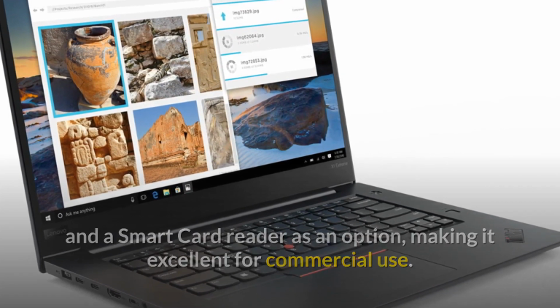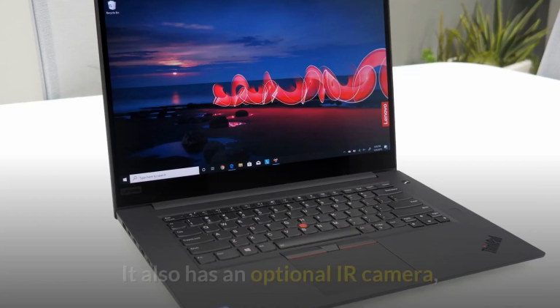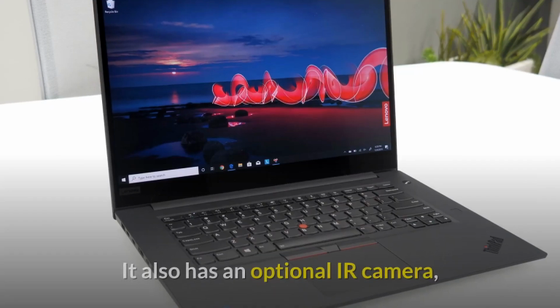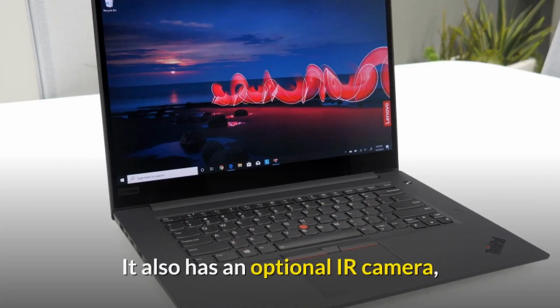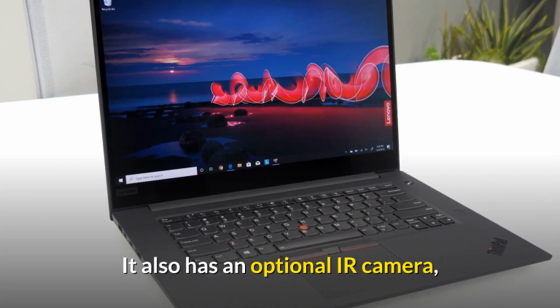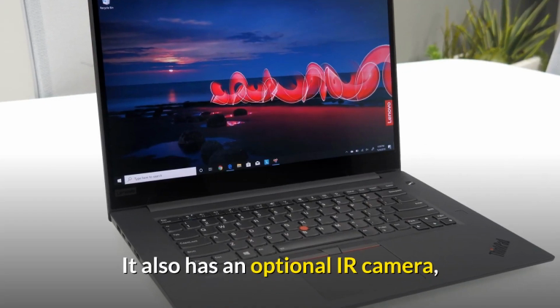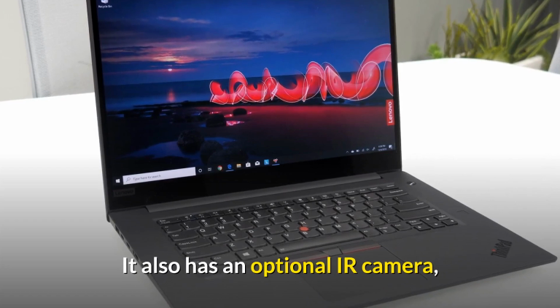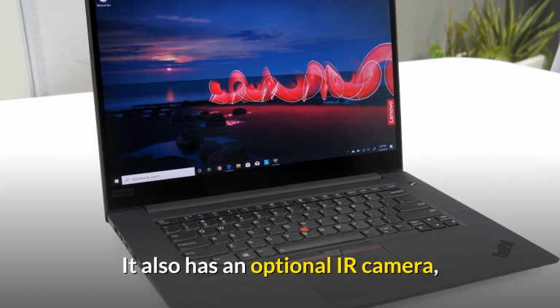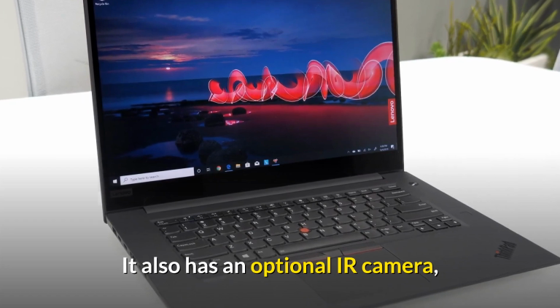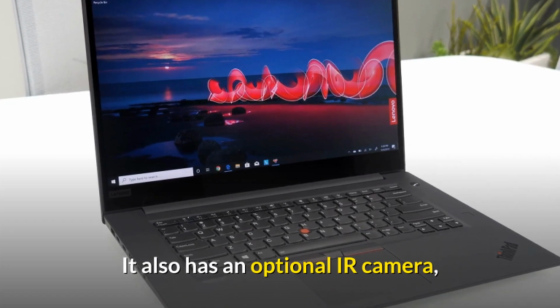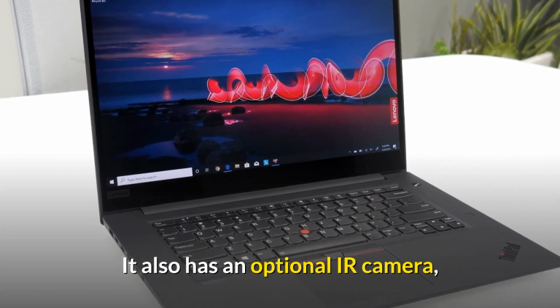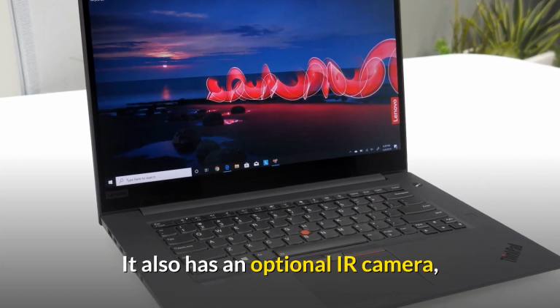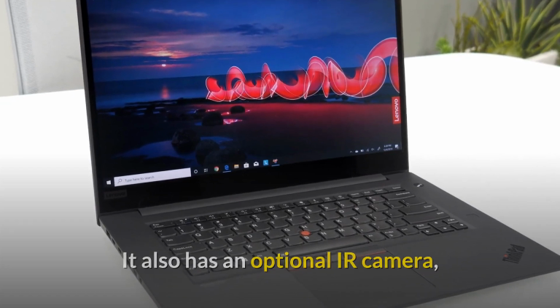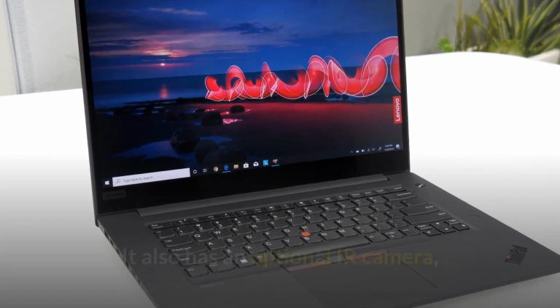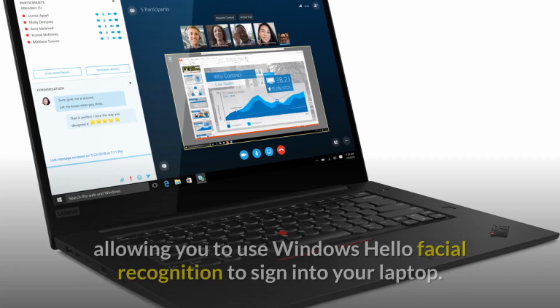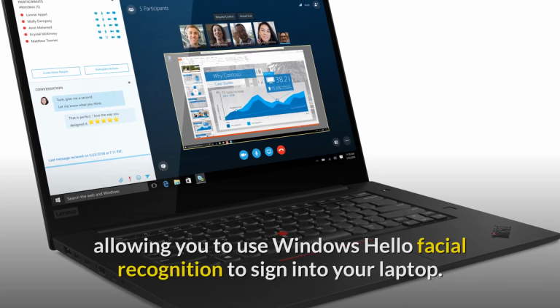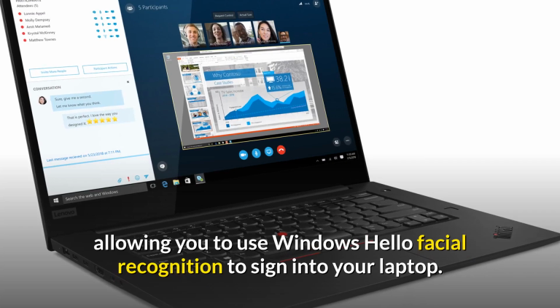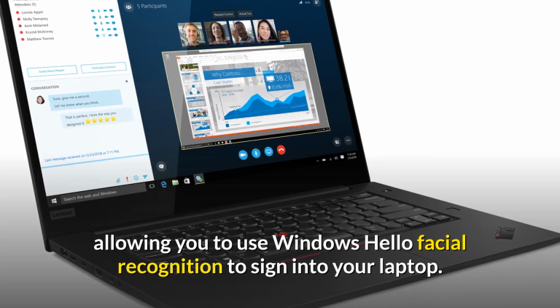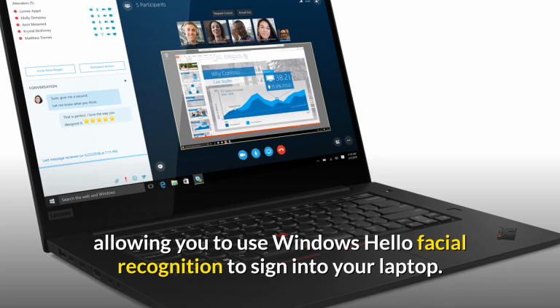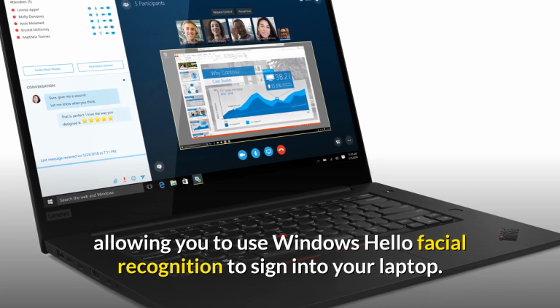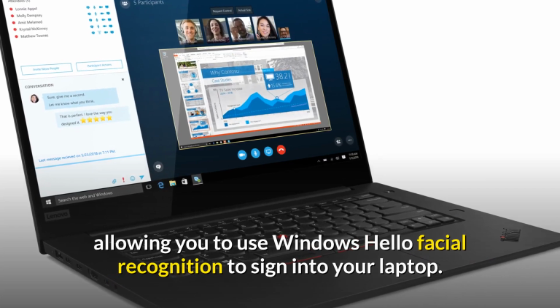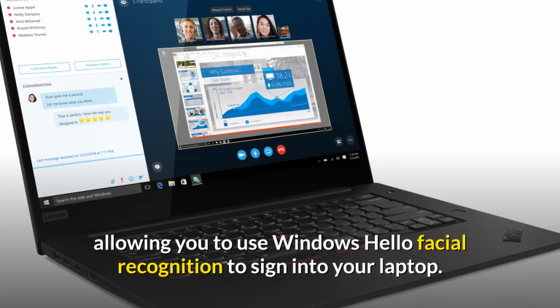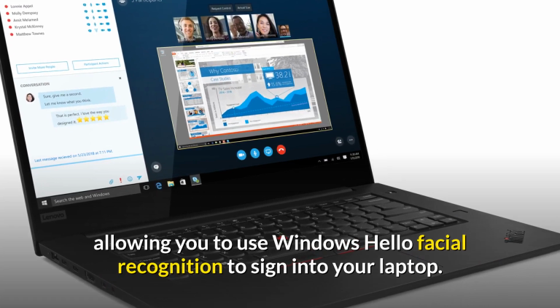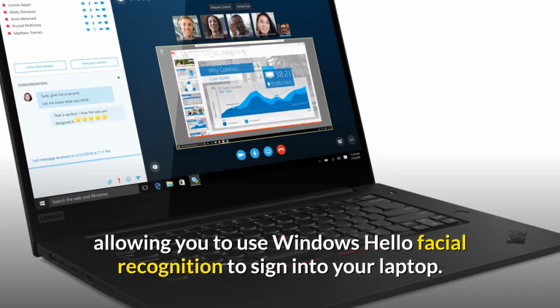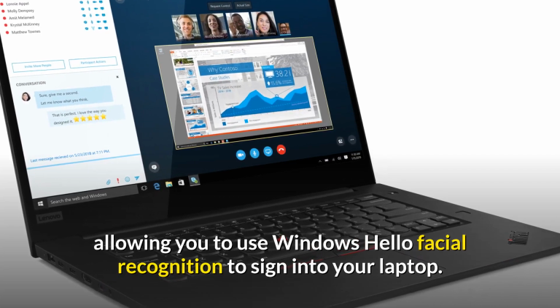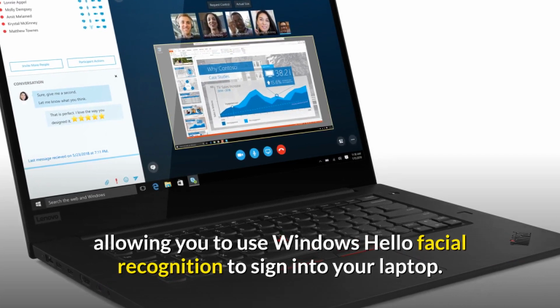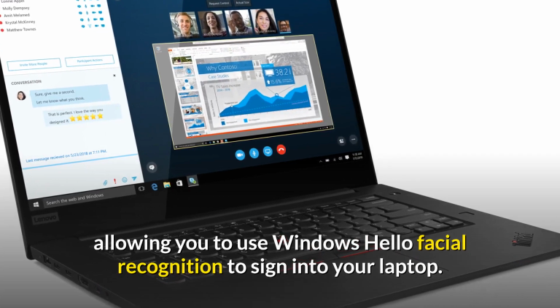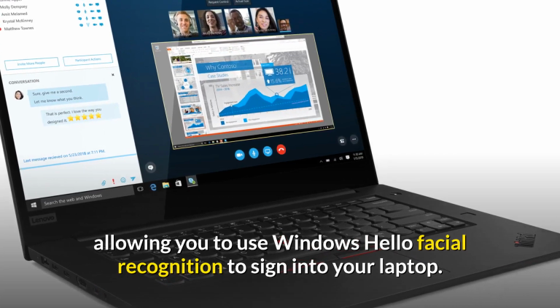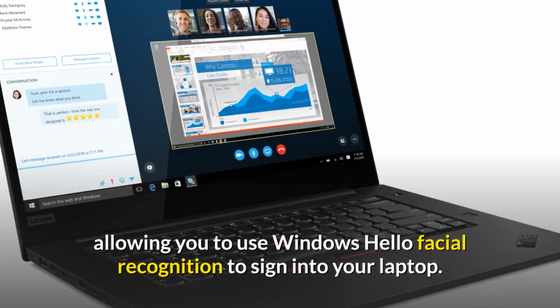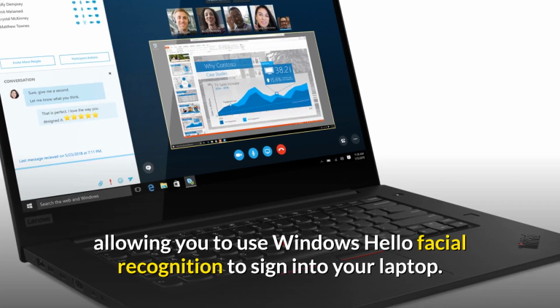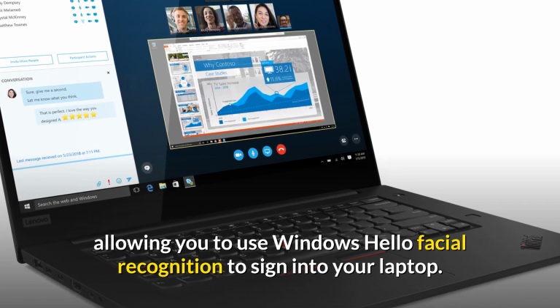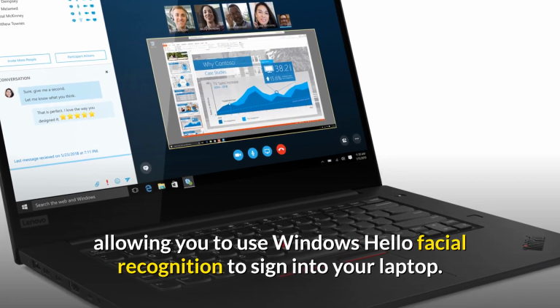It also has an optional IR camera, allowing you to use Windows Hello facial recognition to sign into your laptop.